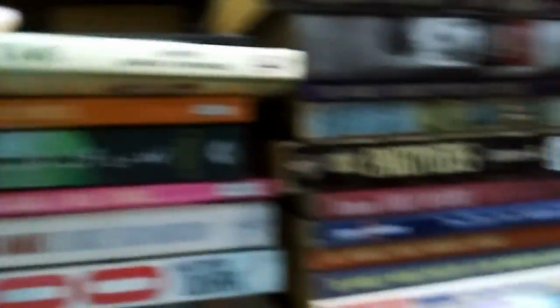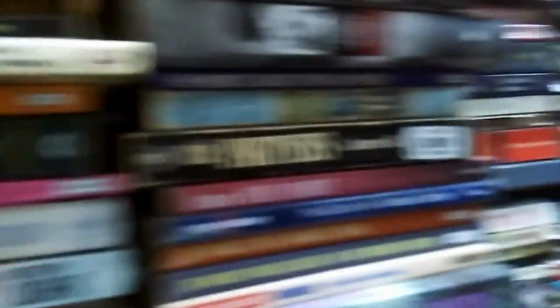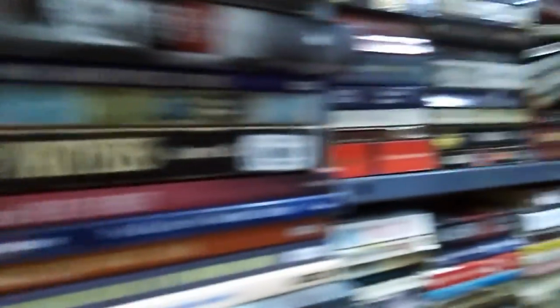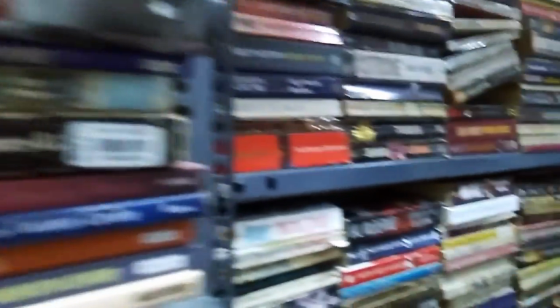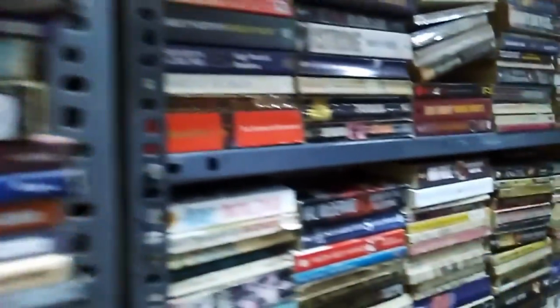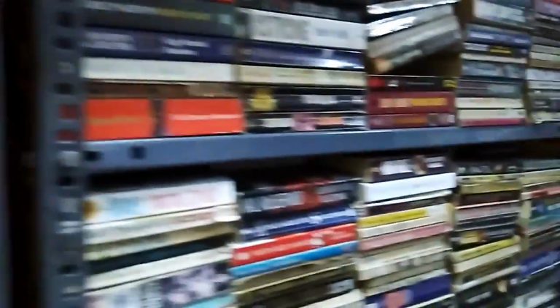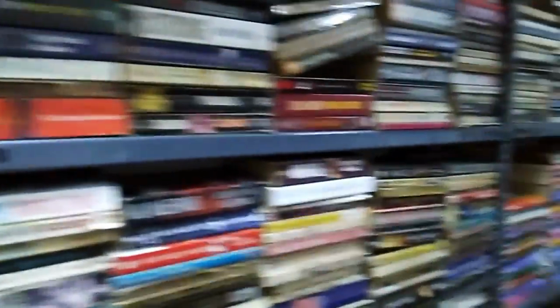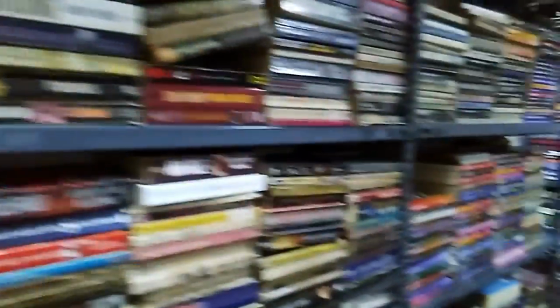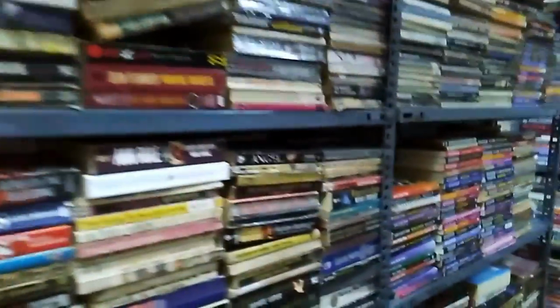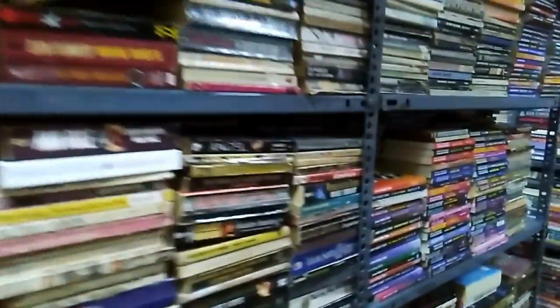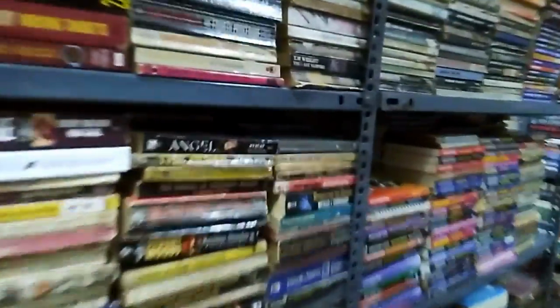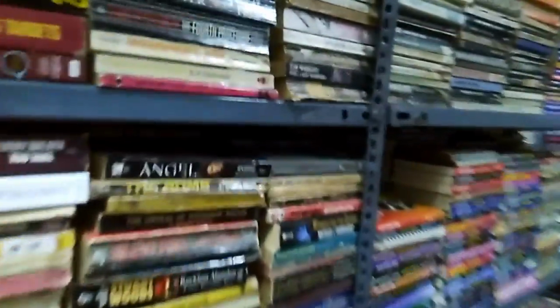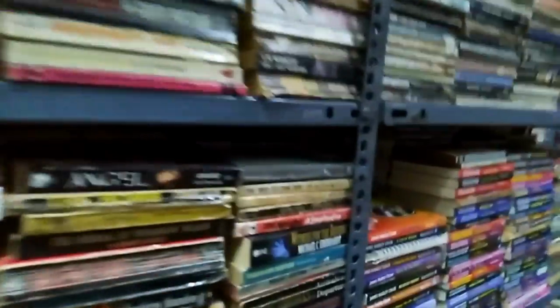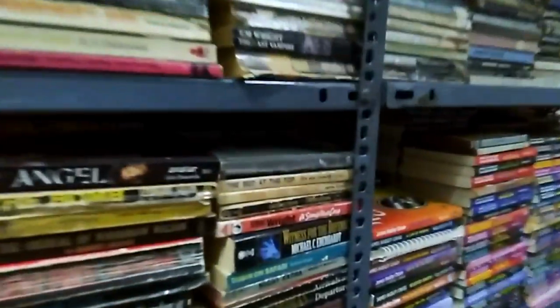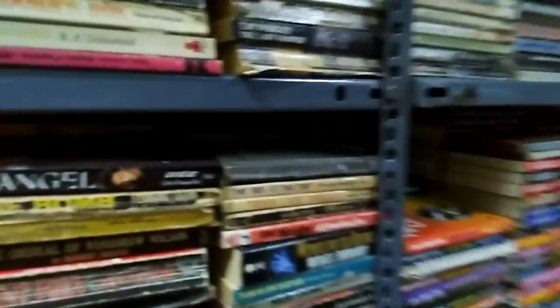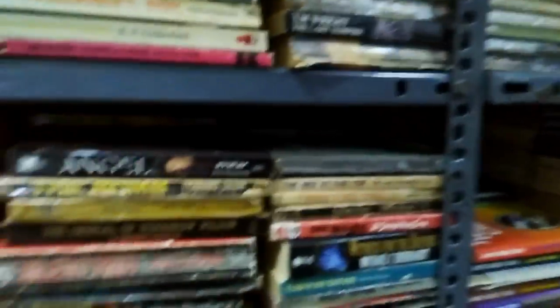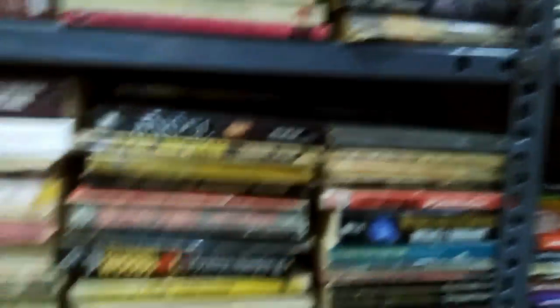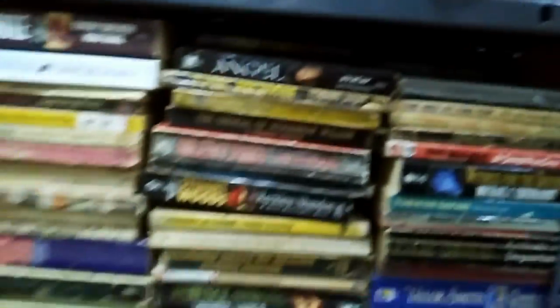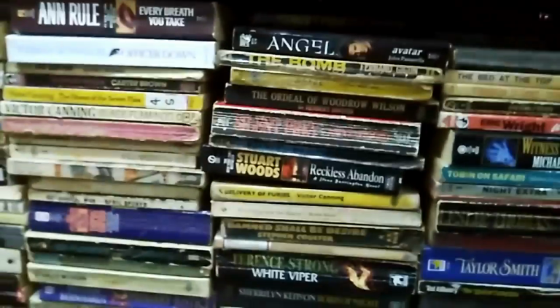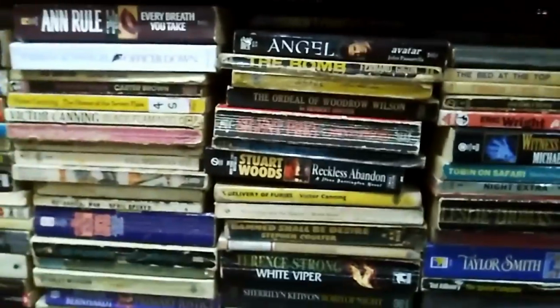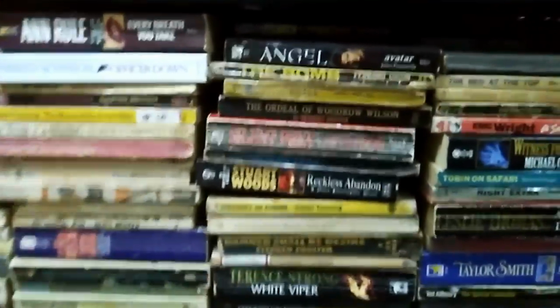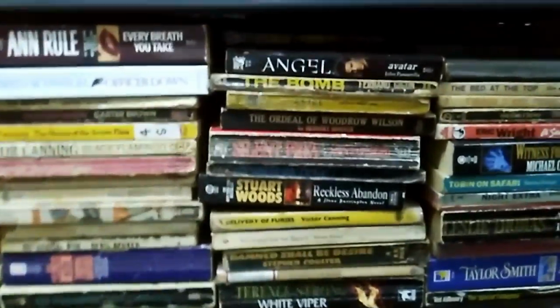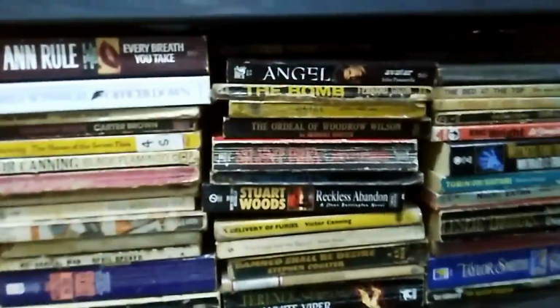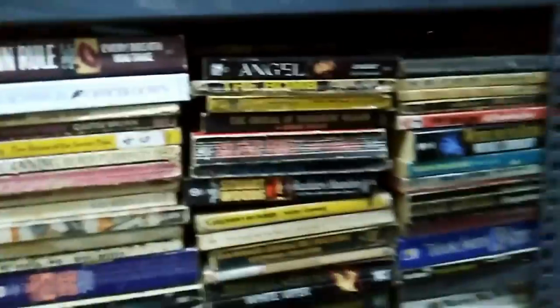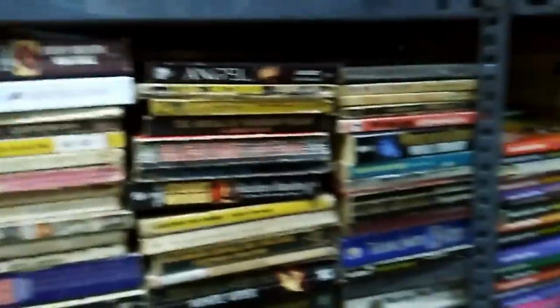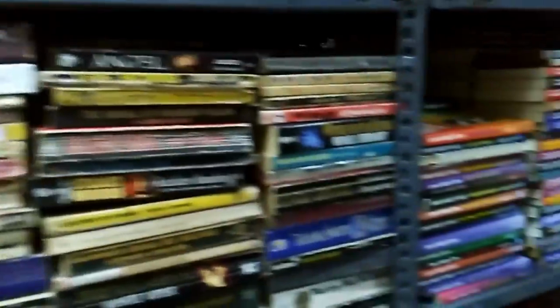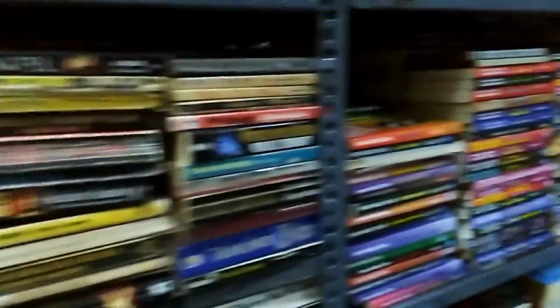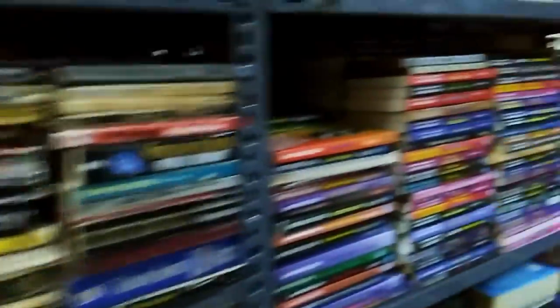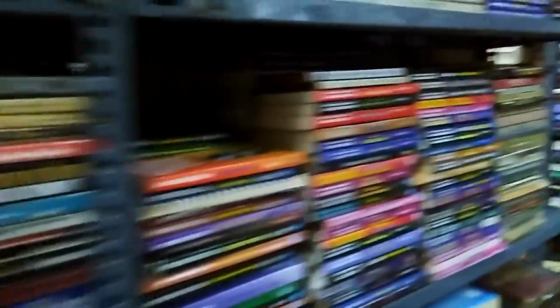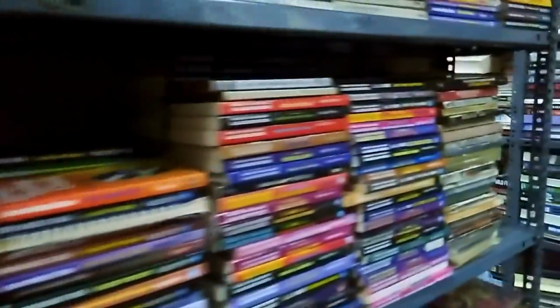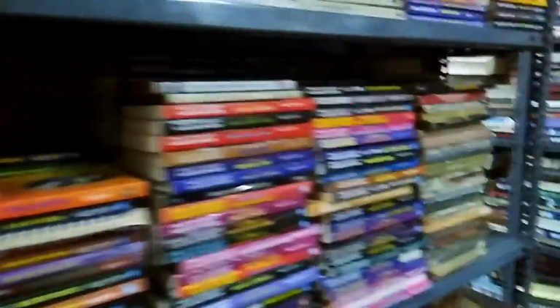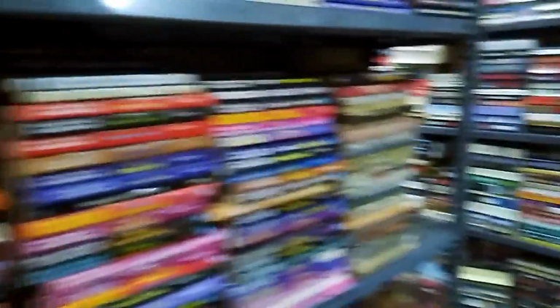Book prices are good from what I've seen. A lot of them are used. They have some new books on the first floor. We'll head down there next.